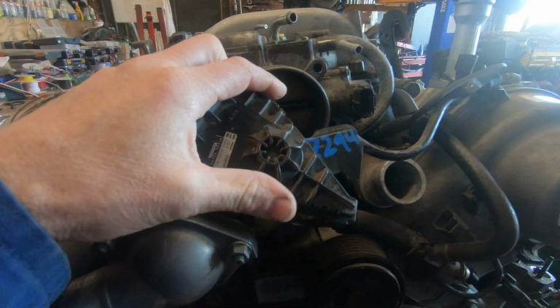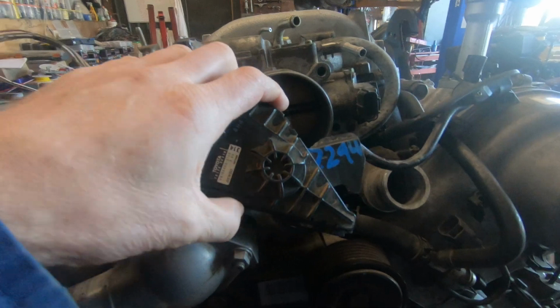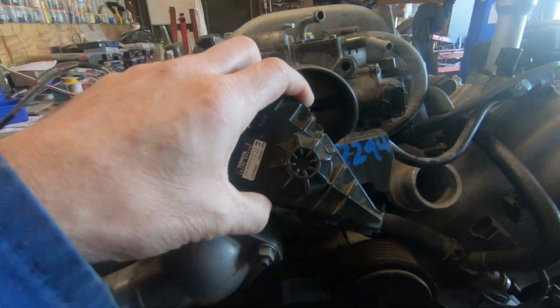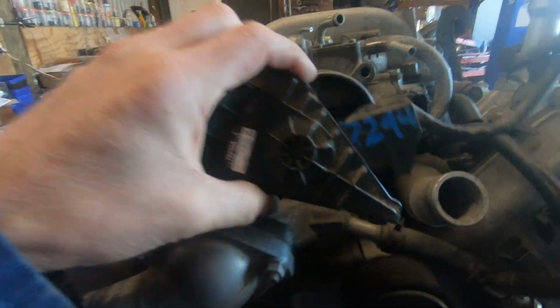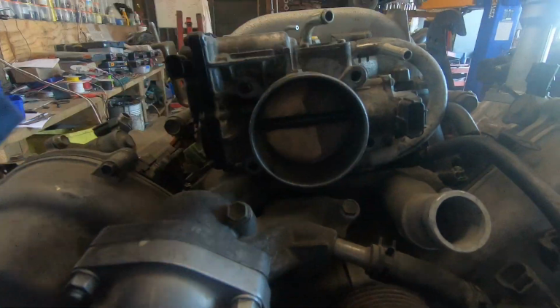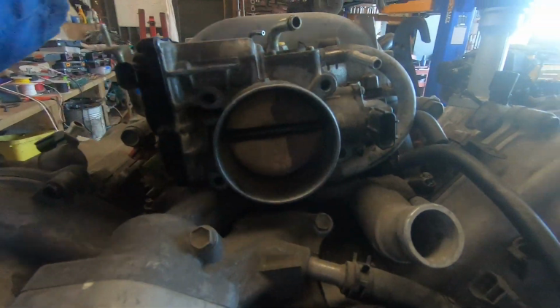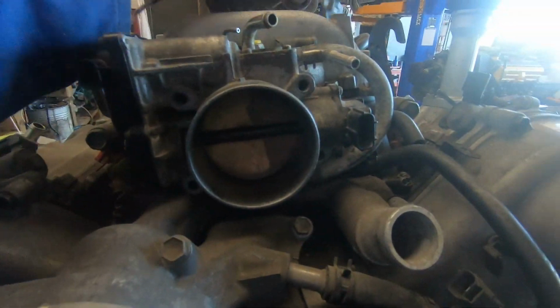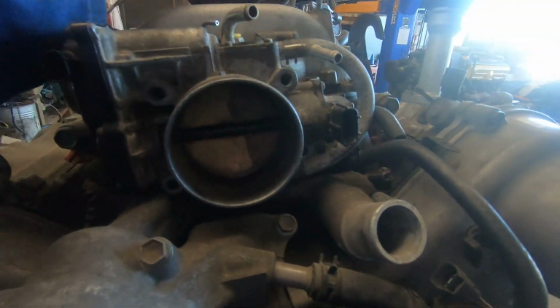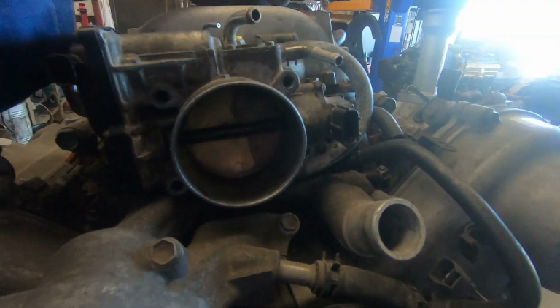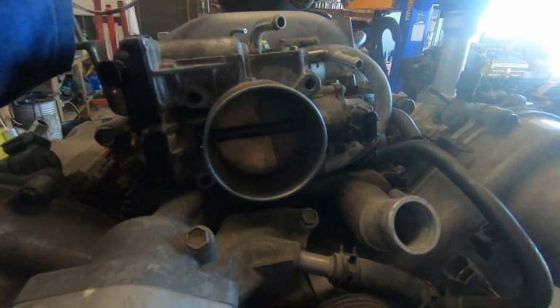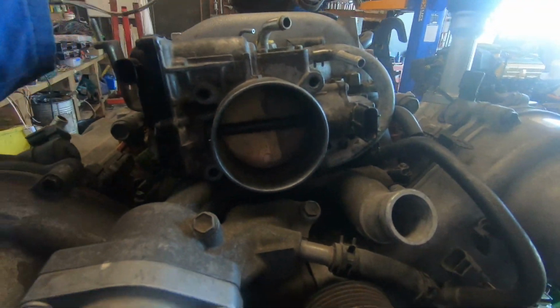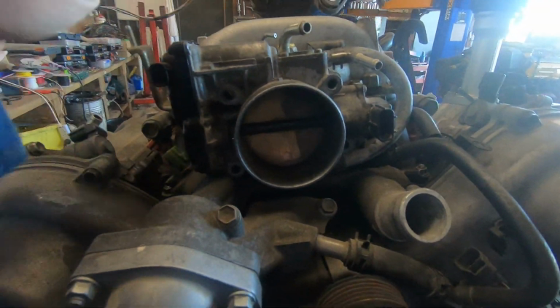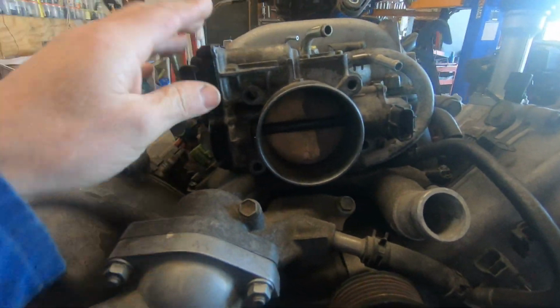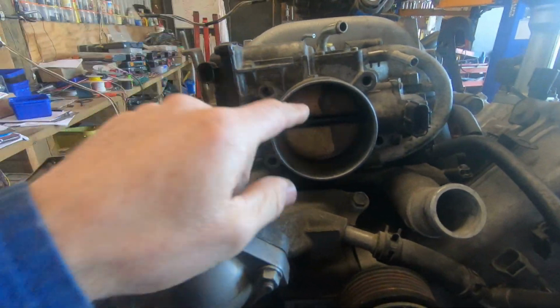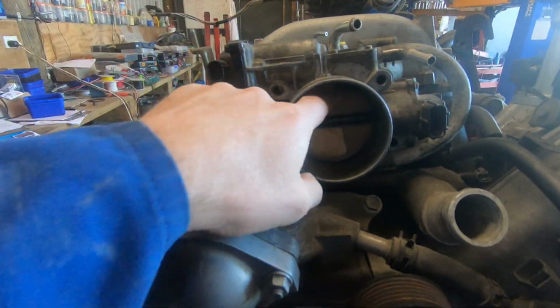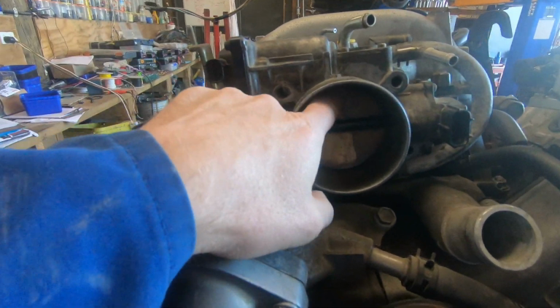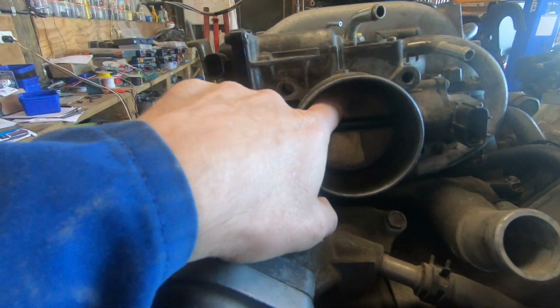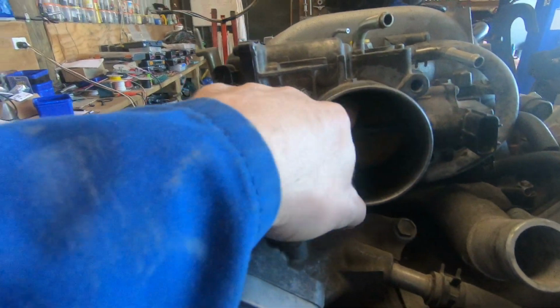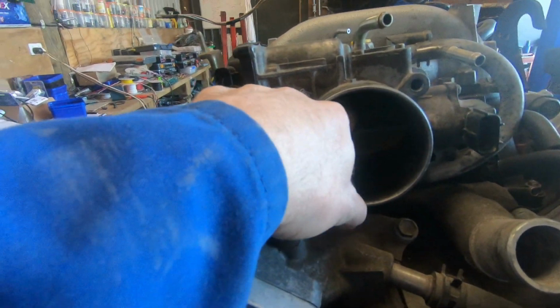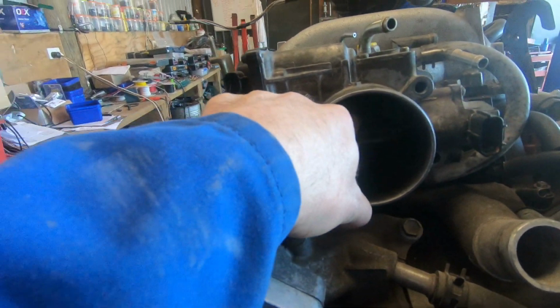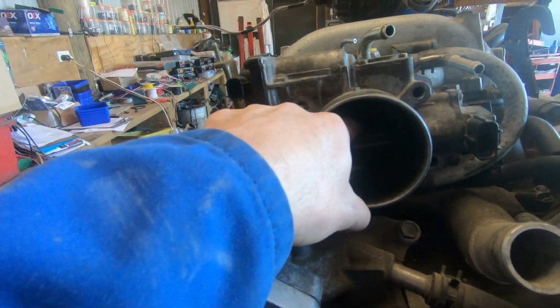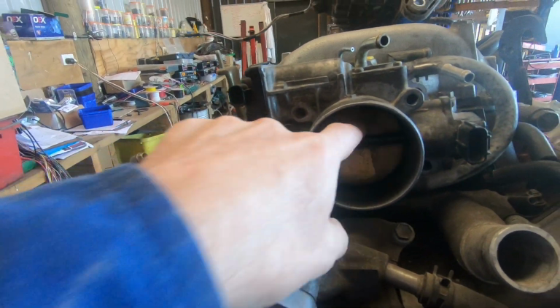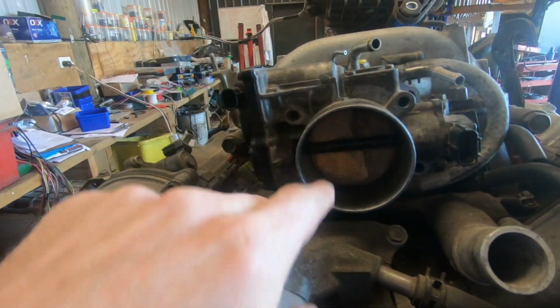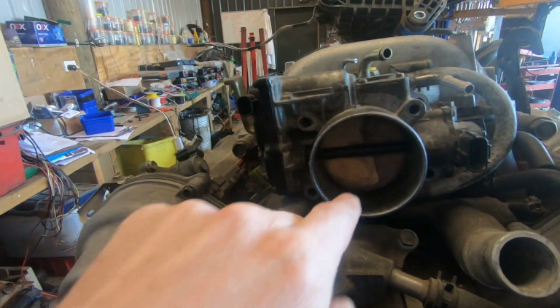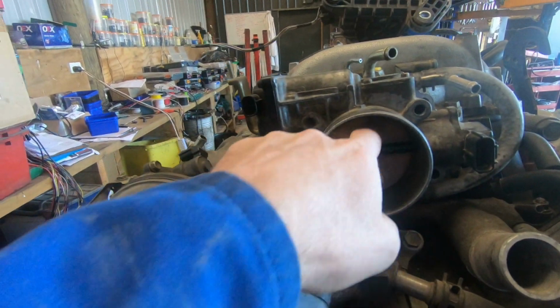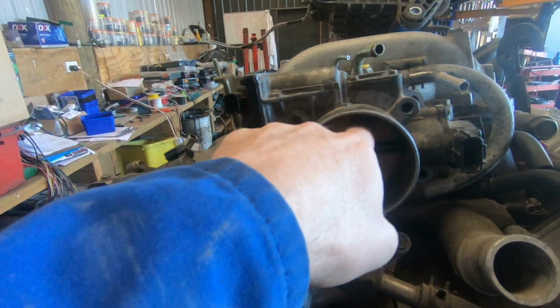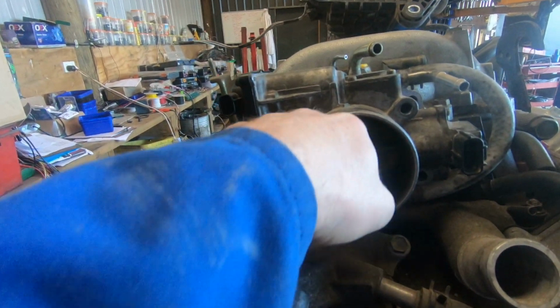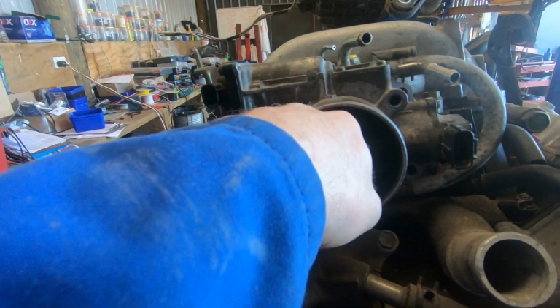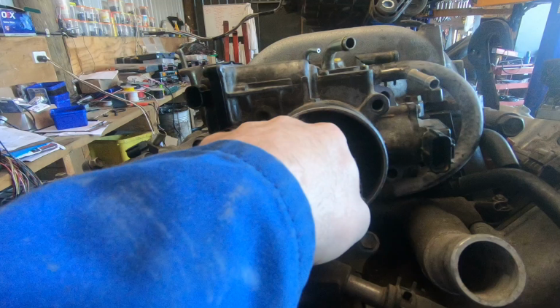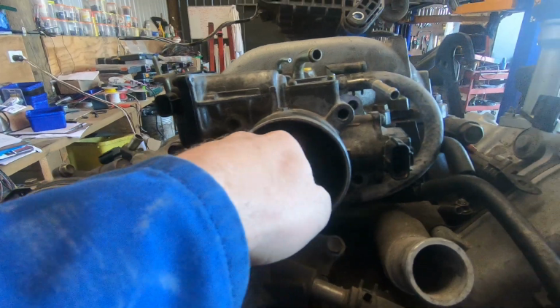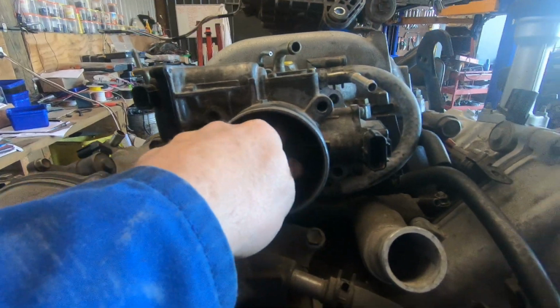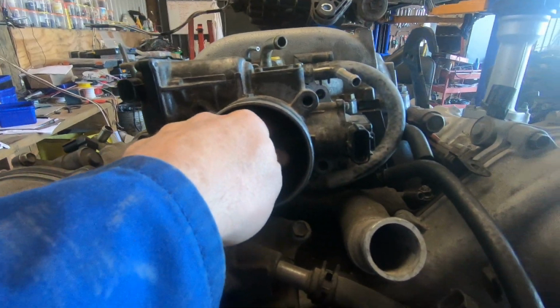You can hear the gears moving when I open it - can't use a throttle cable on this one.